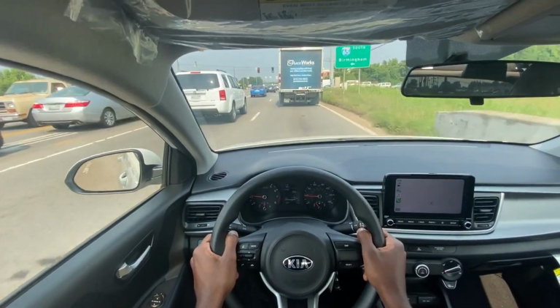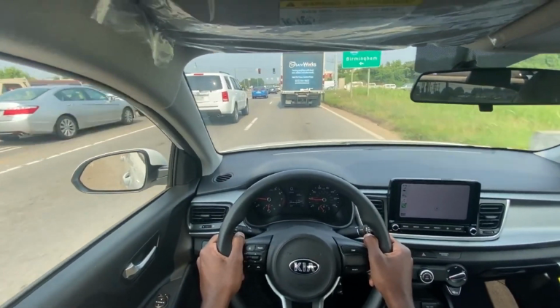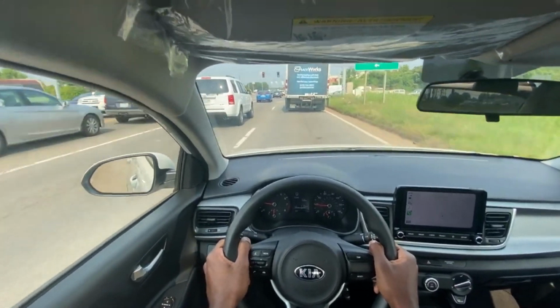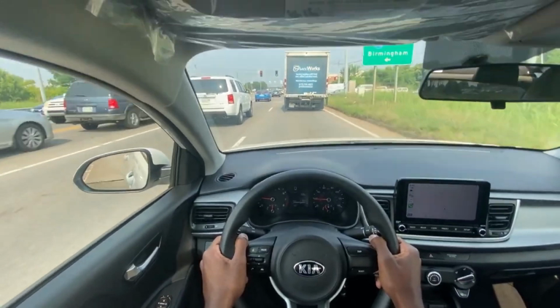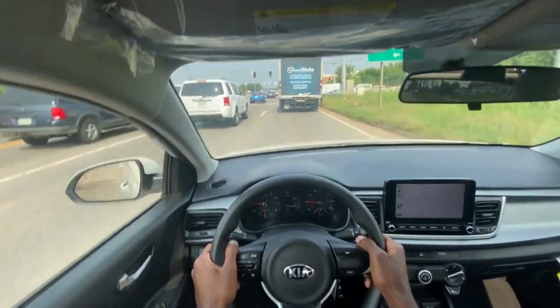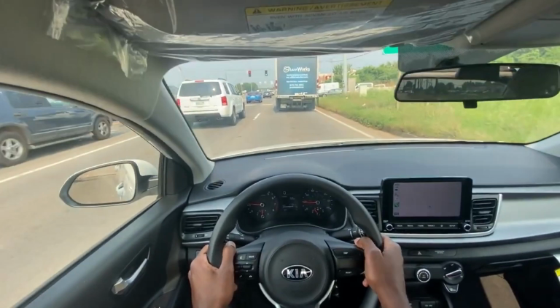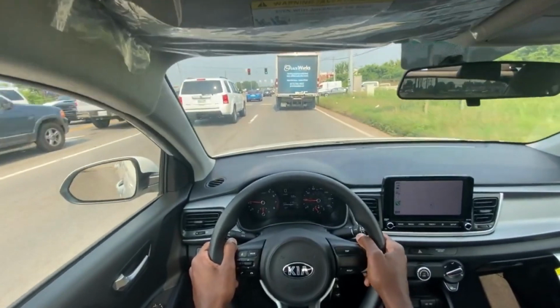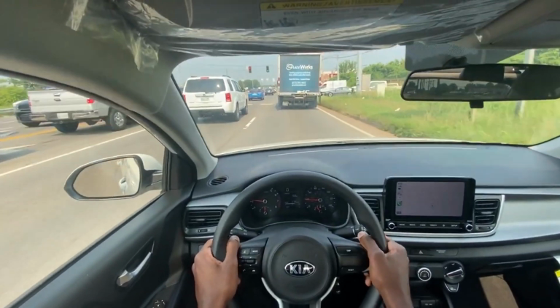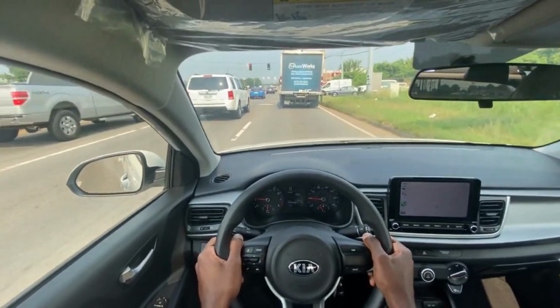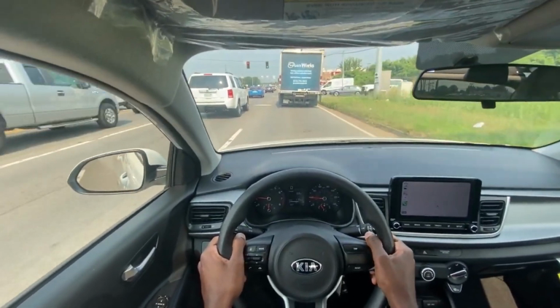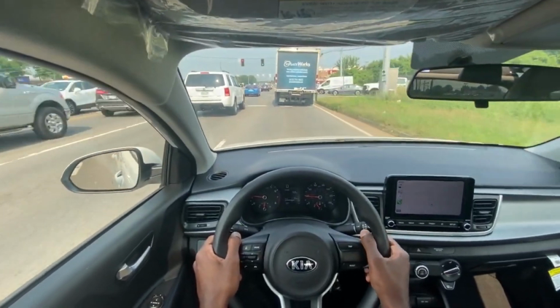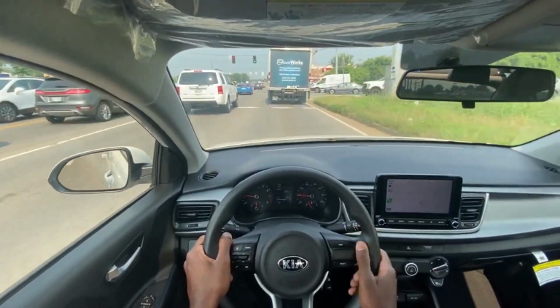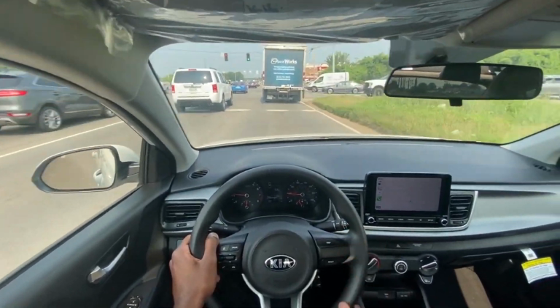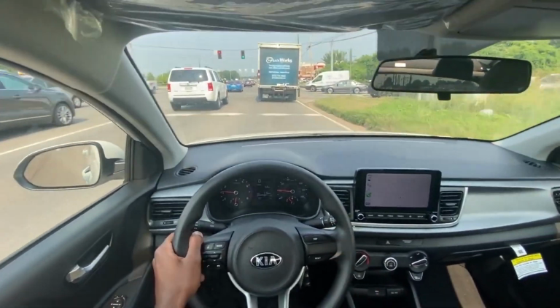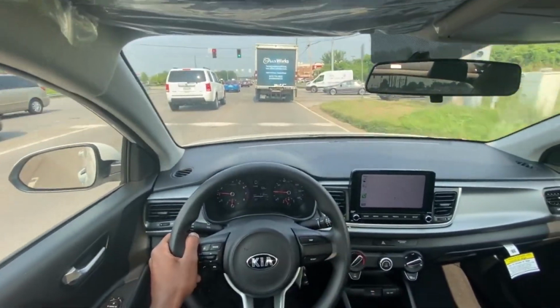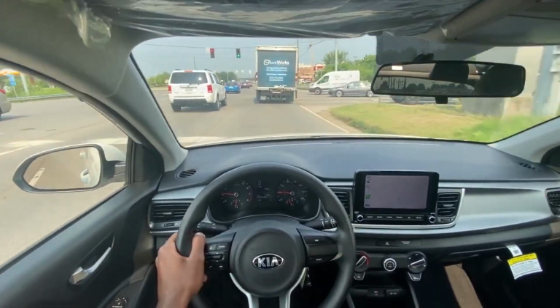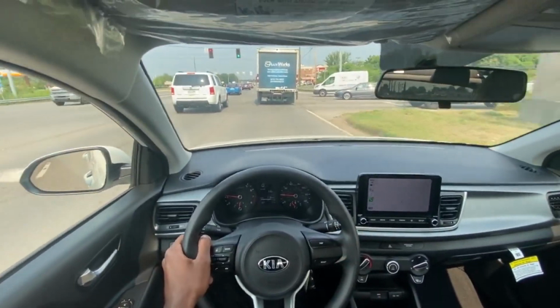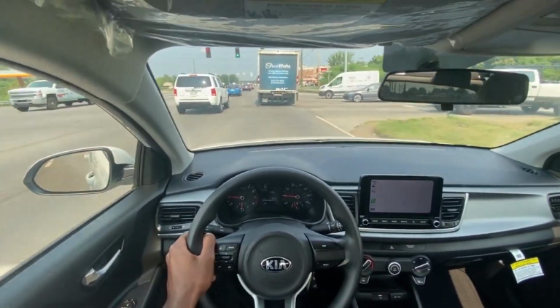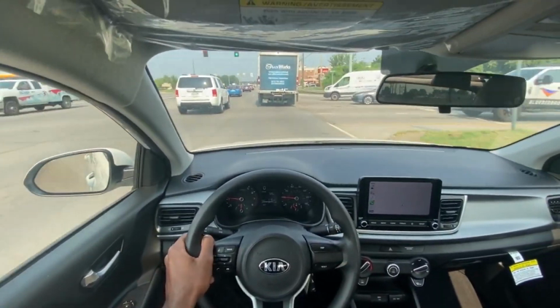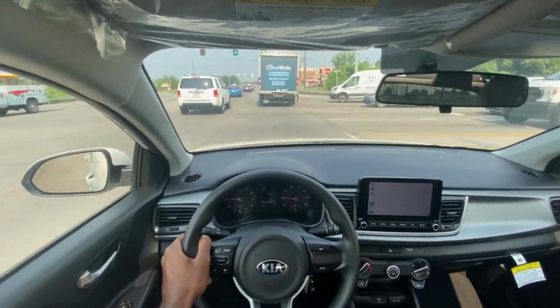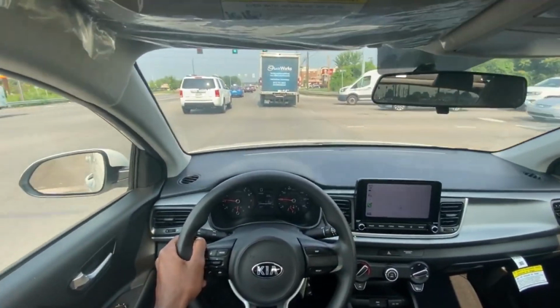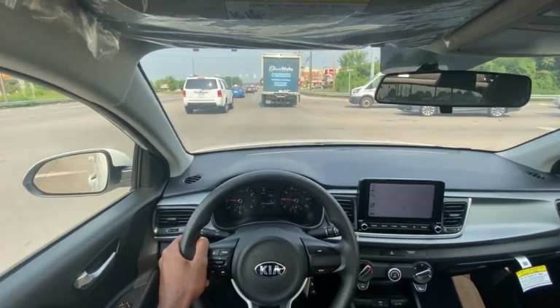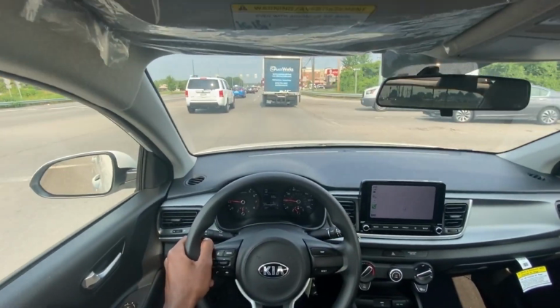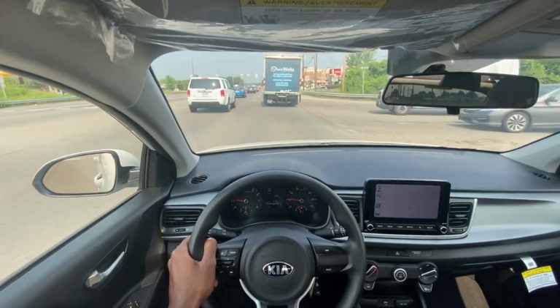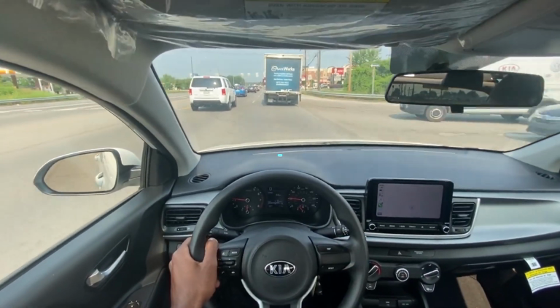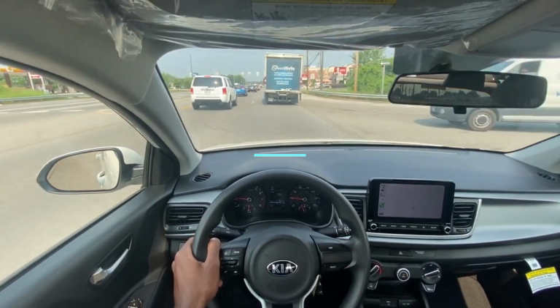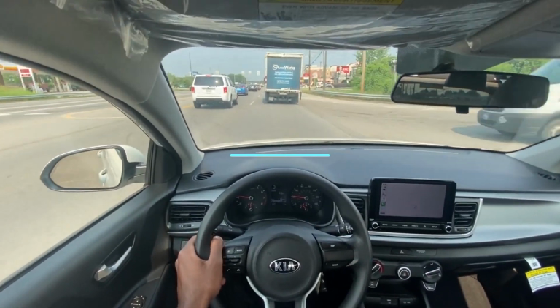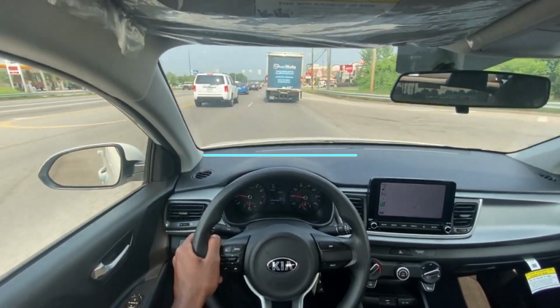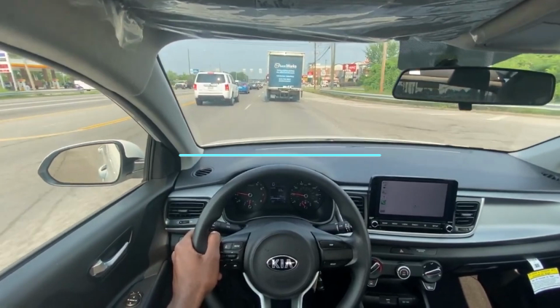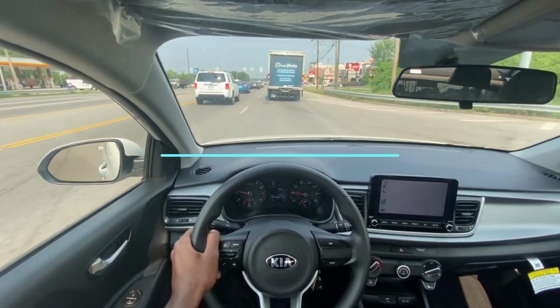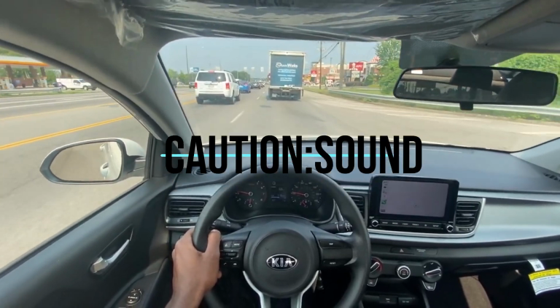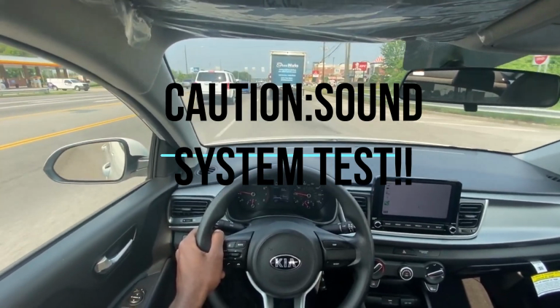So while I'm in this bumper-to-bumper traffic, I'm just gonna go ahead and test out the sound system for you.